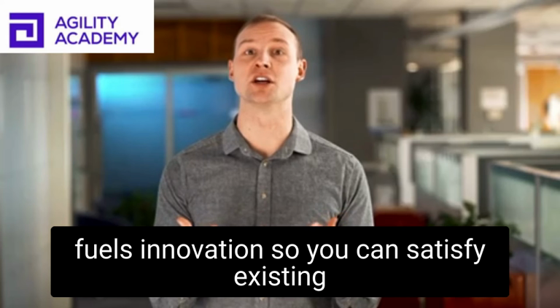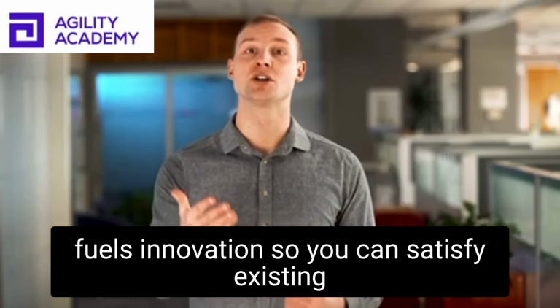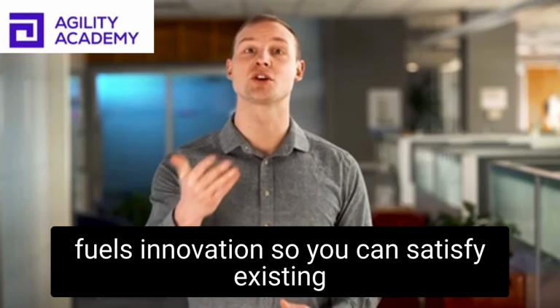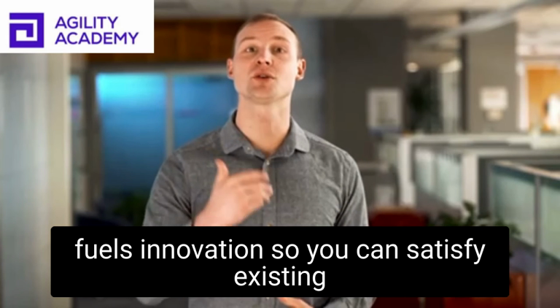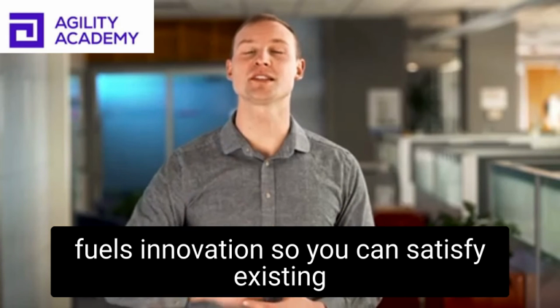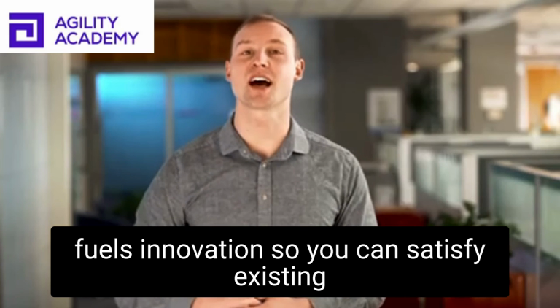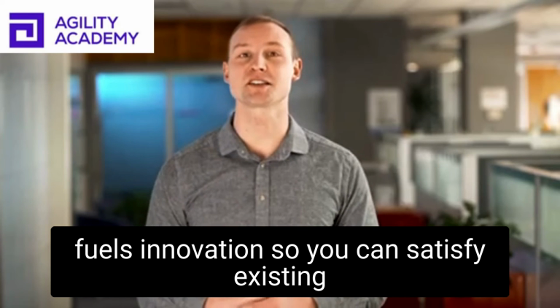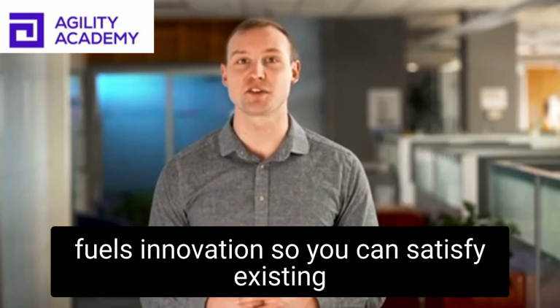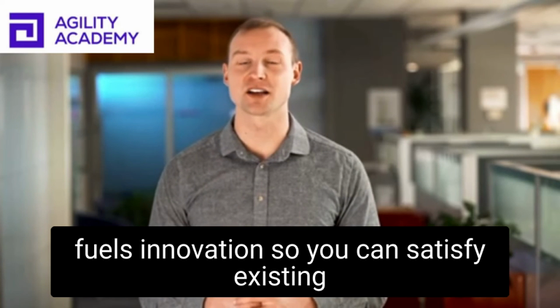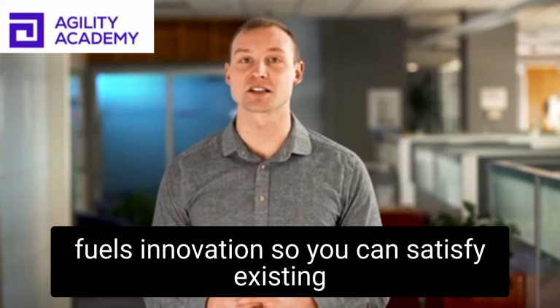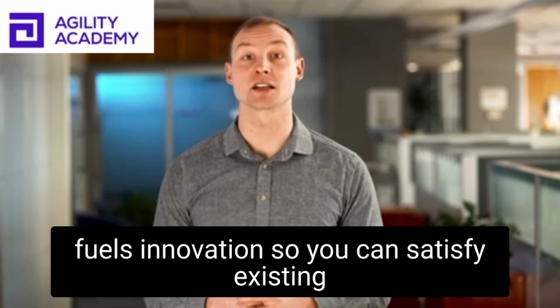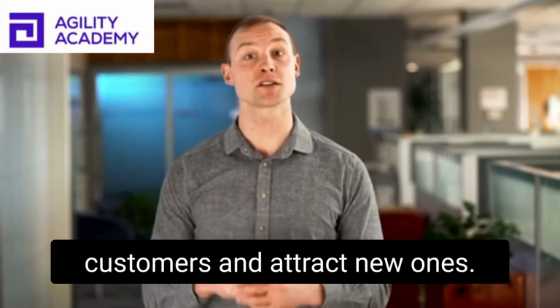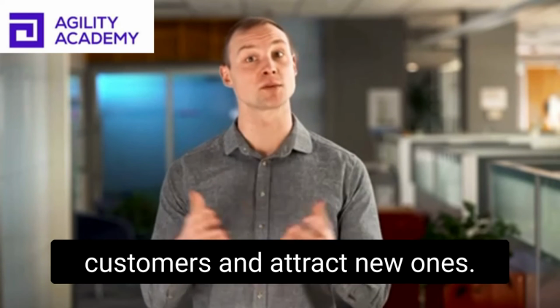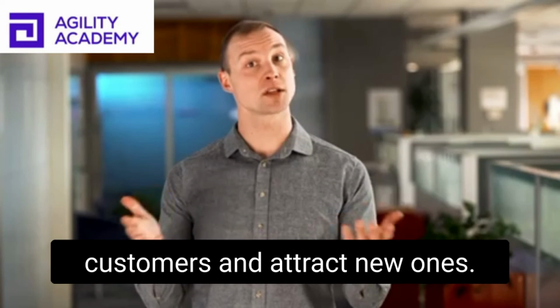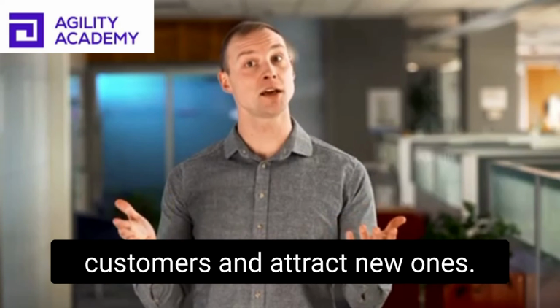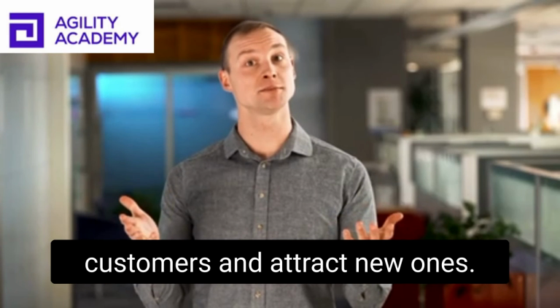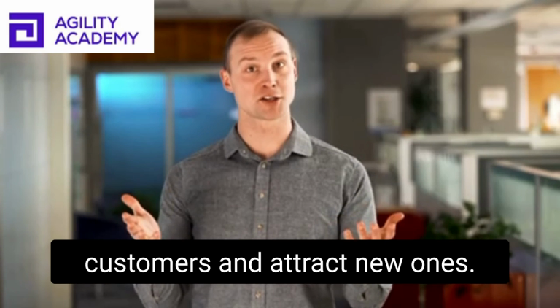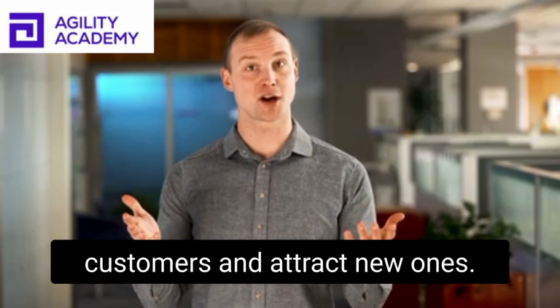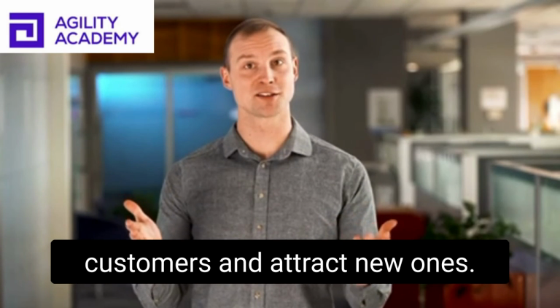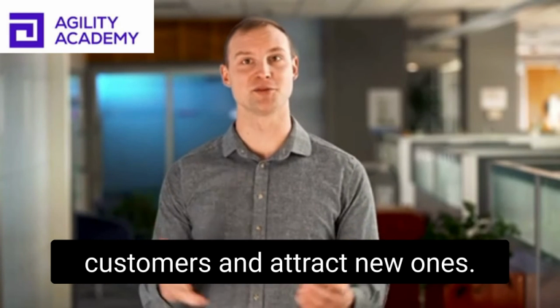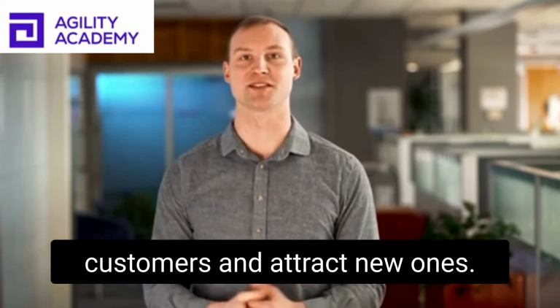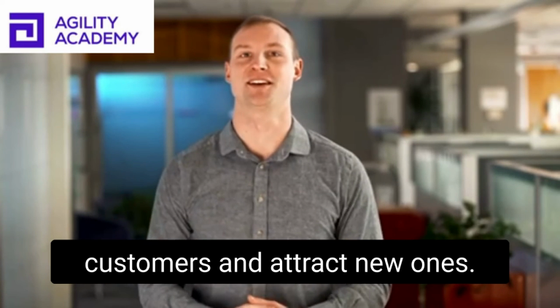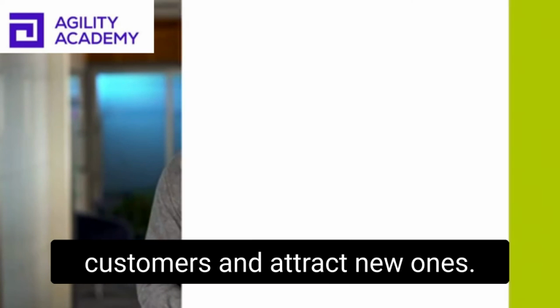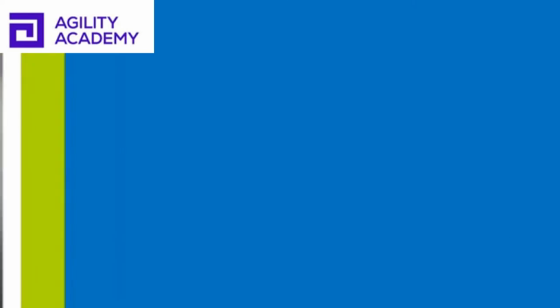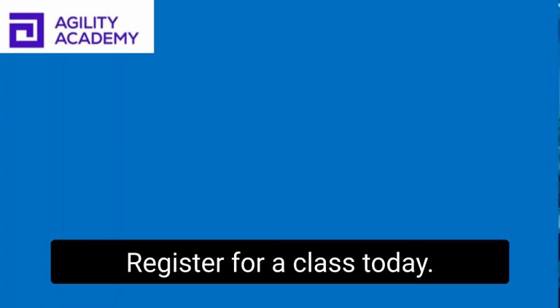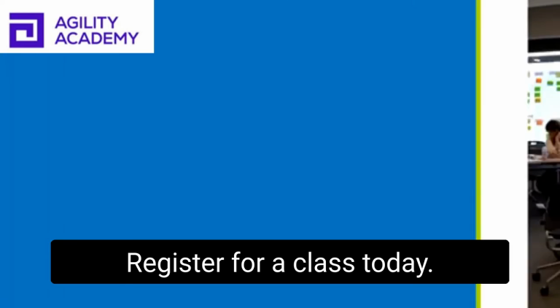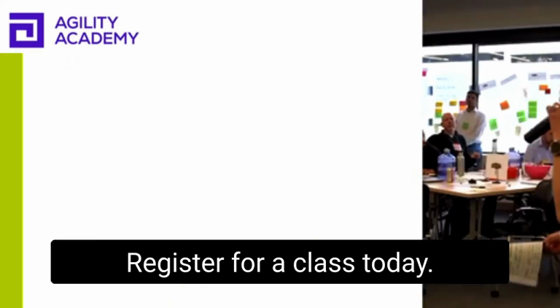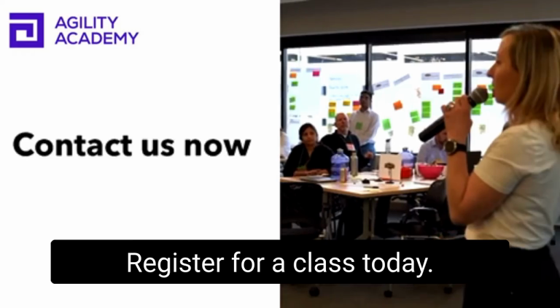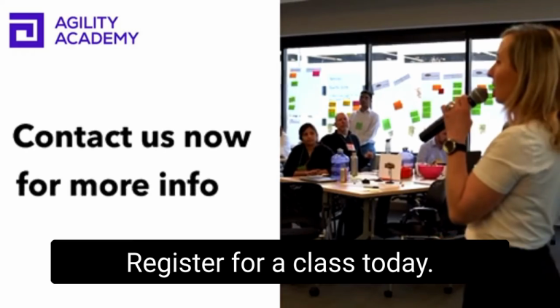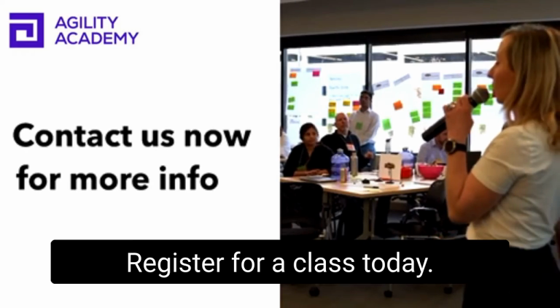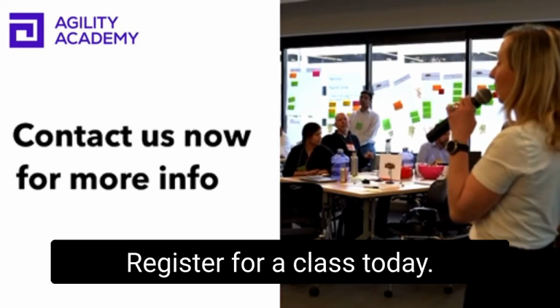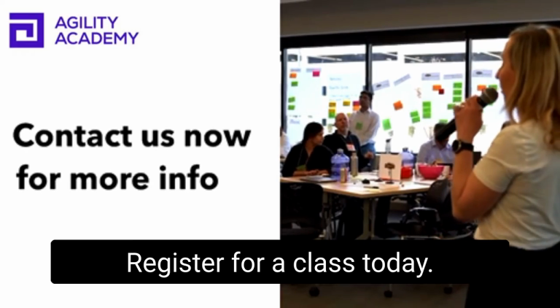Get ready to learn how continuous exploration fuels innovation so you can satisfy existing customers and attract new ones. Register for a class today.